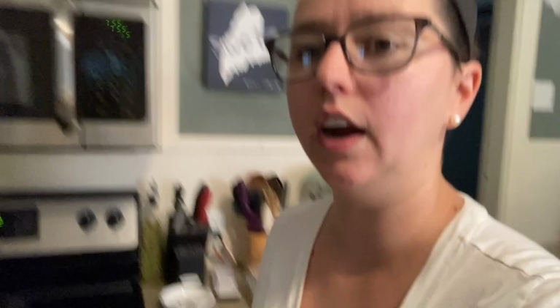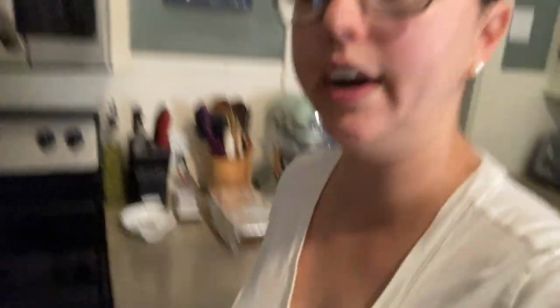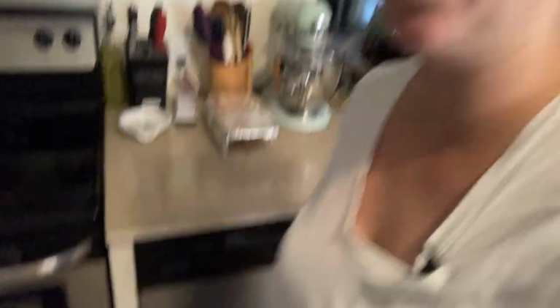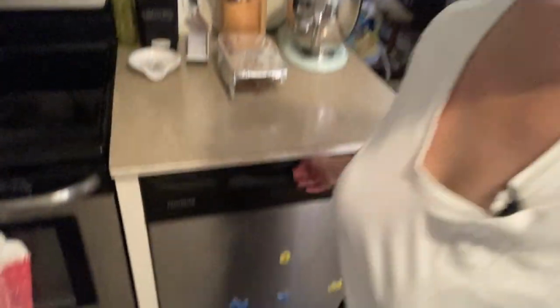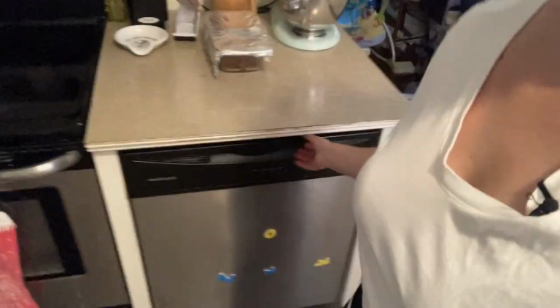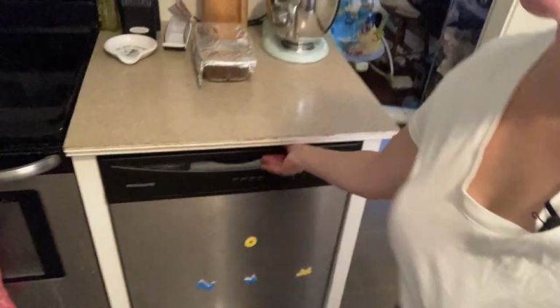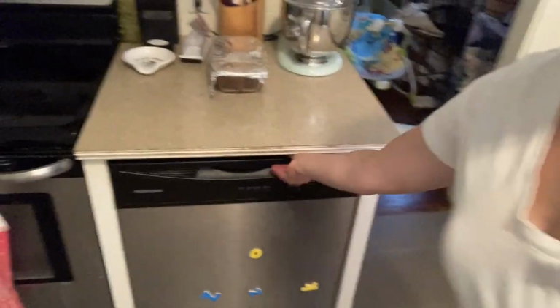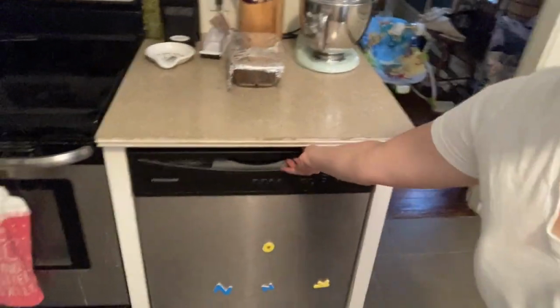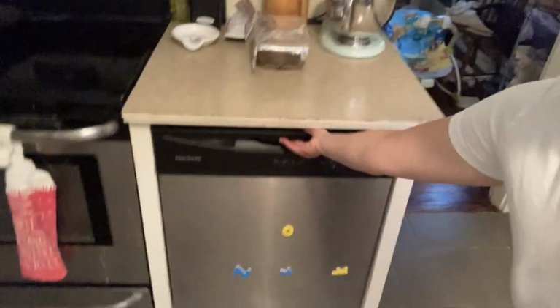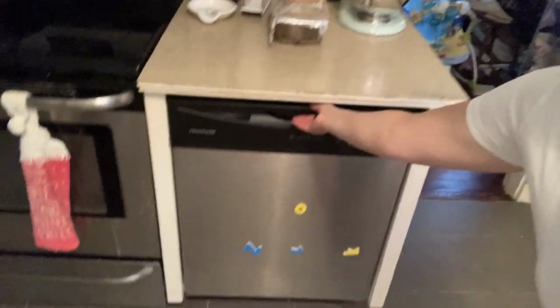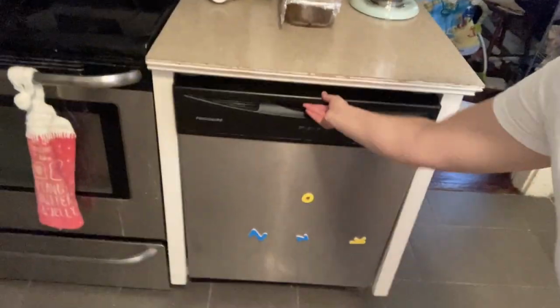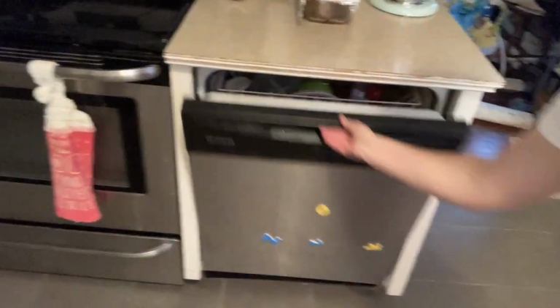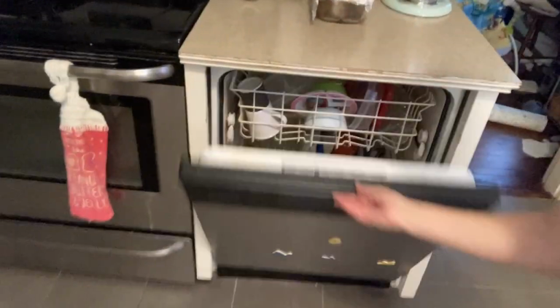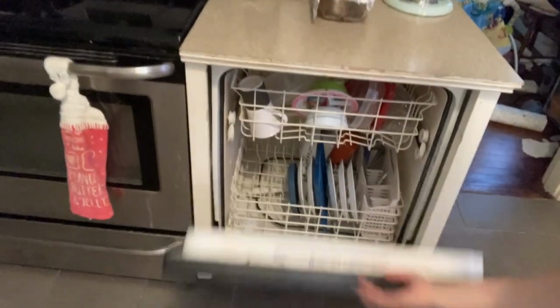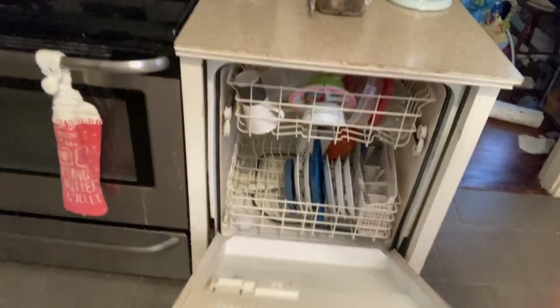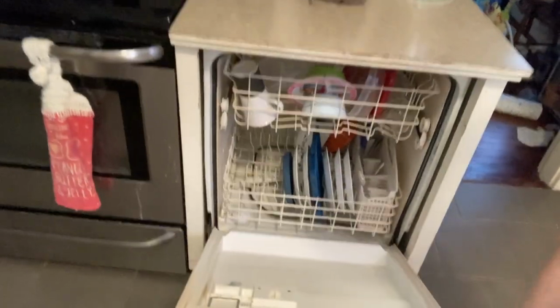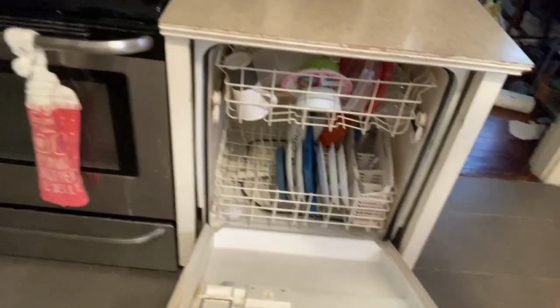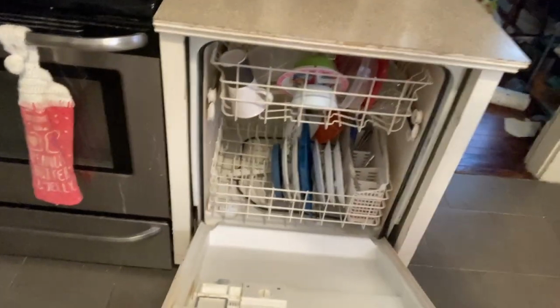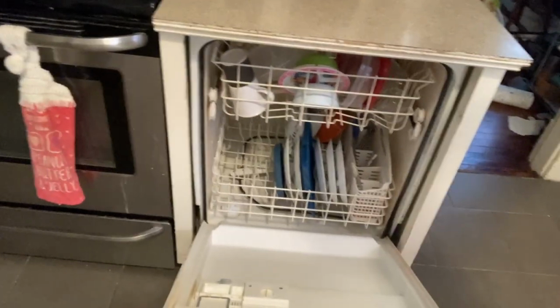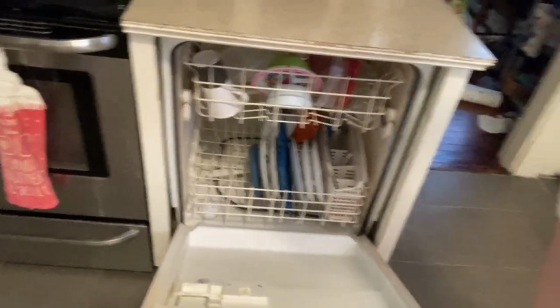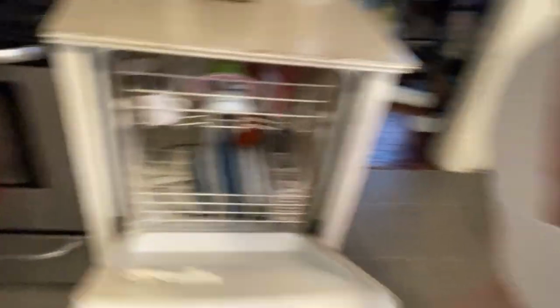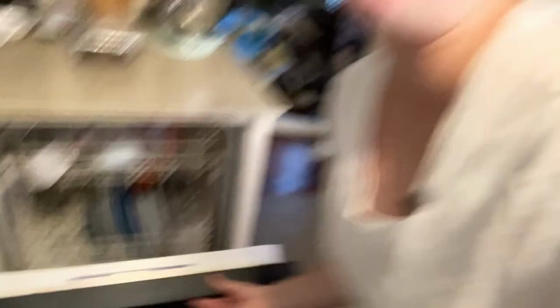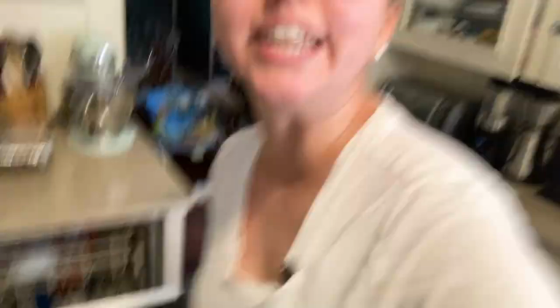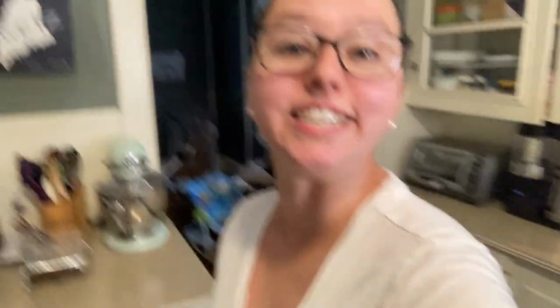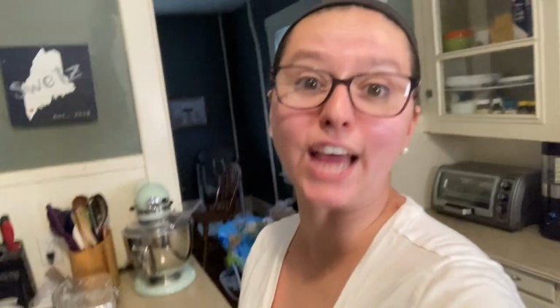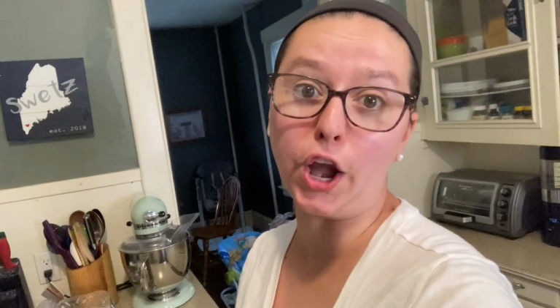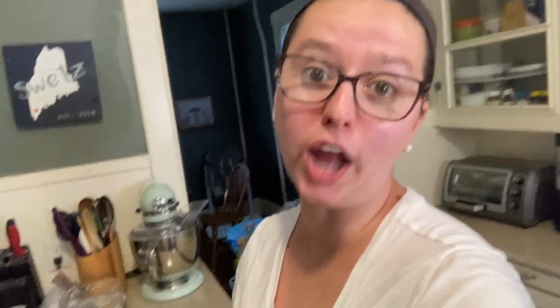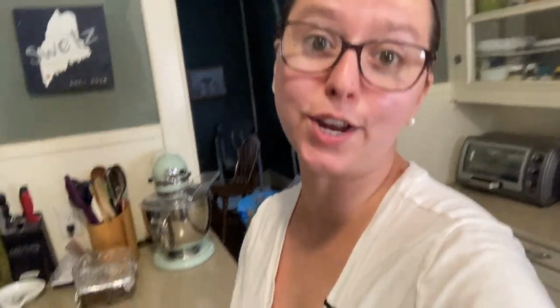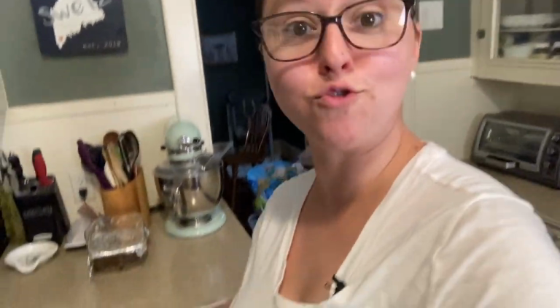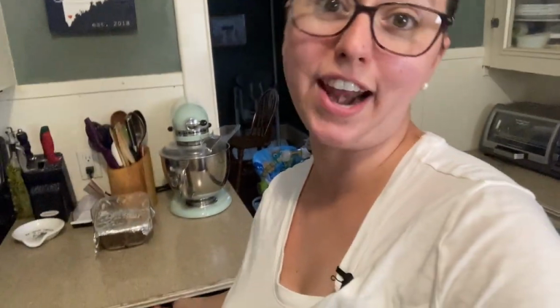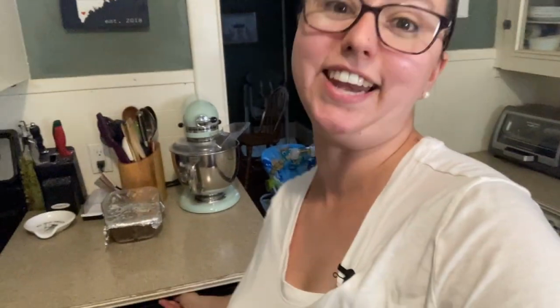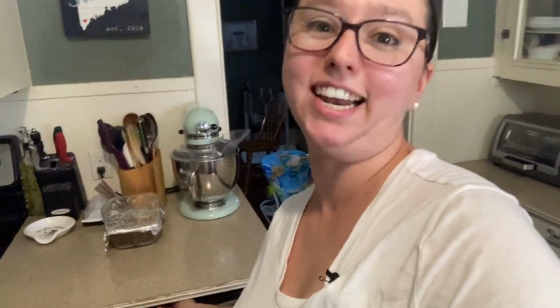Next, we've got the dishwasher — it's not full, so it has not been run yet.